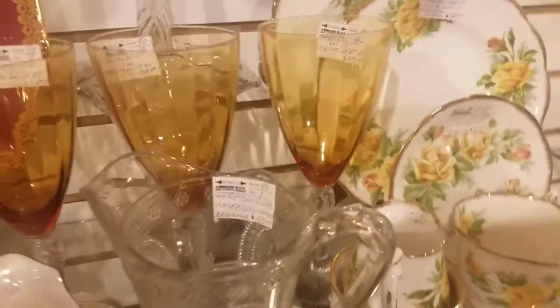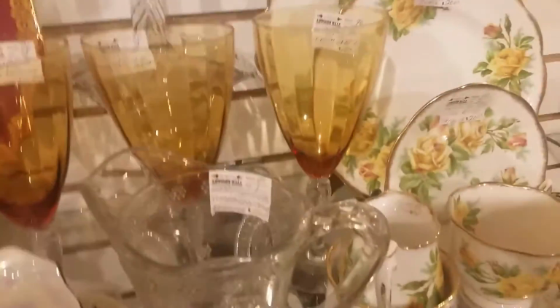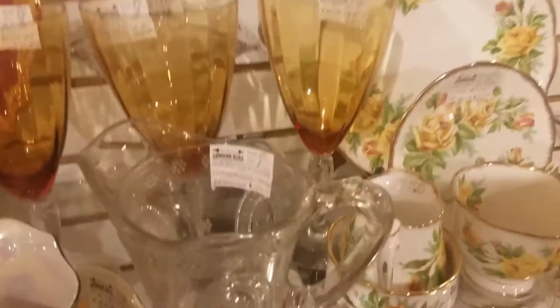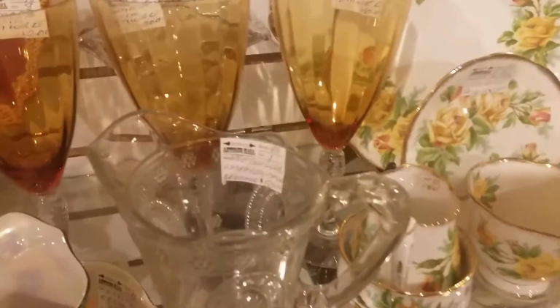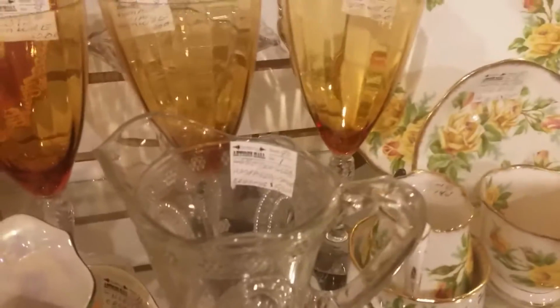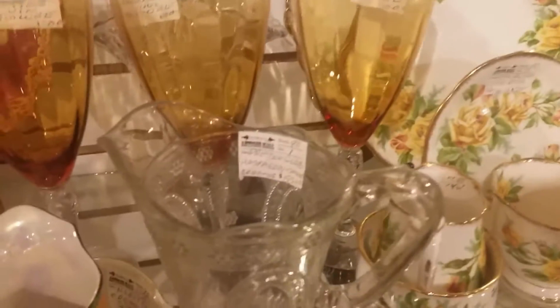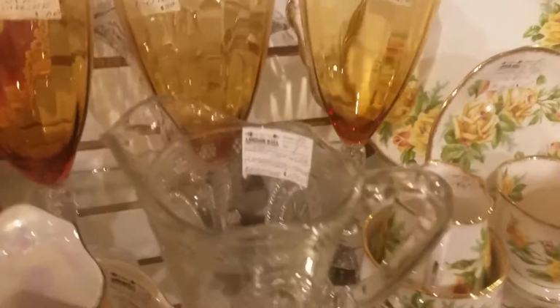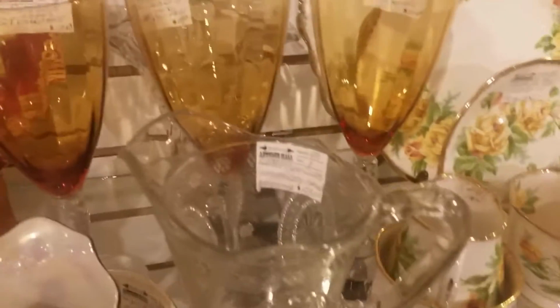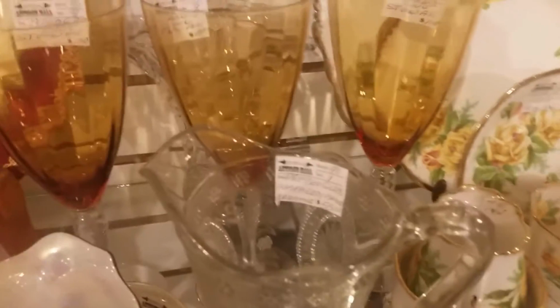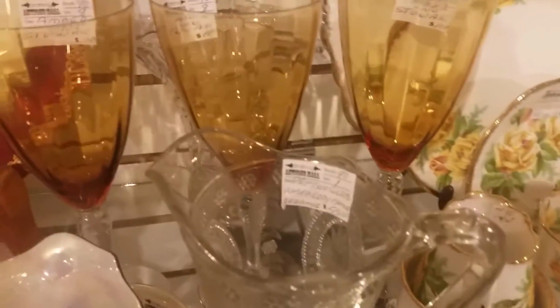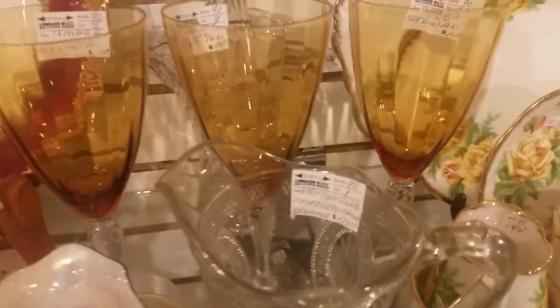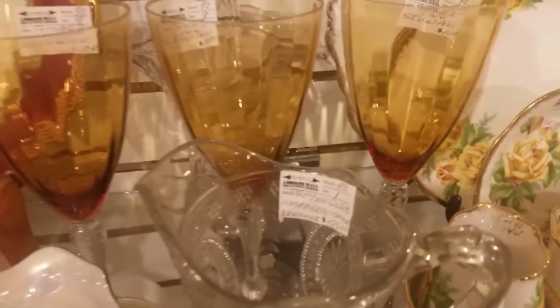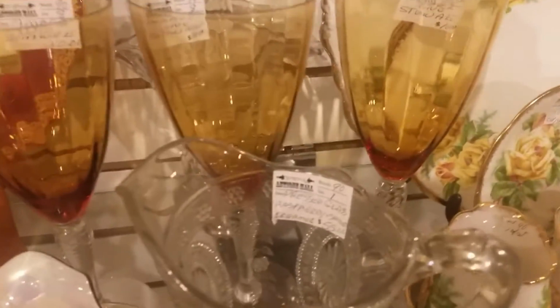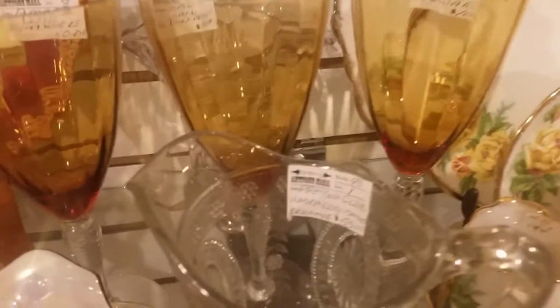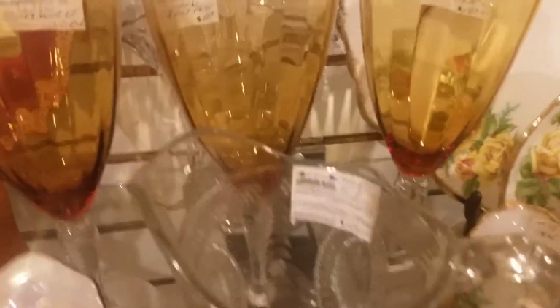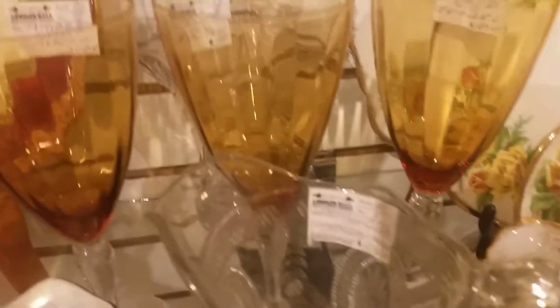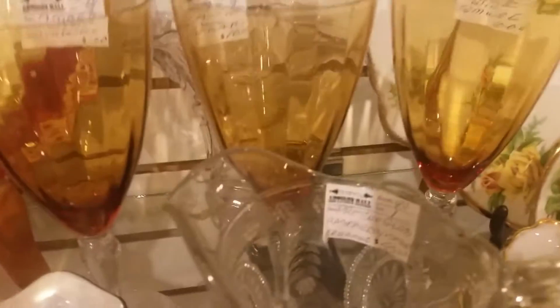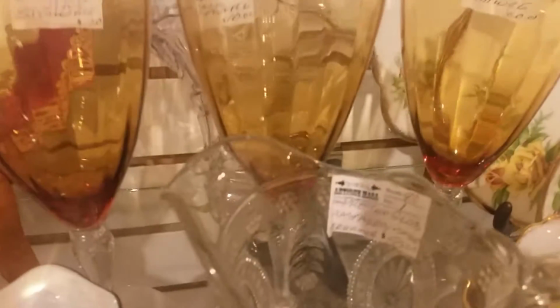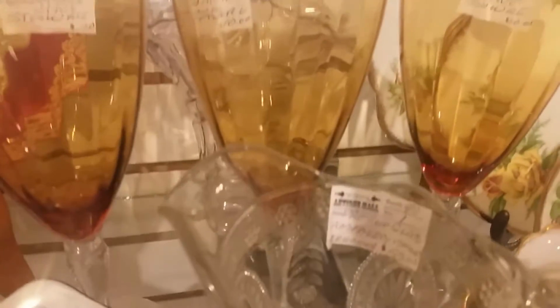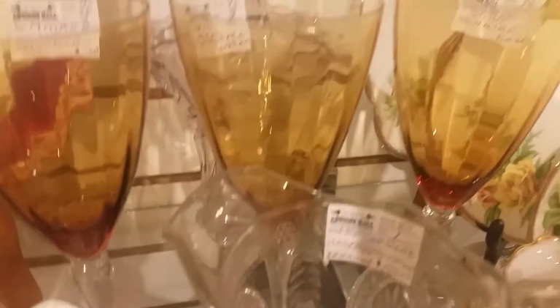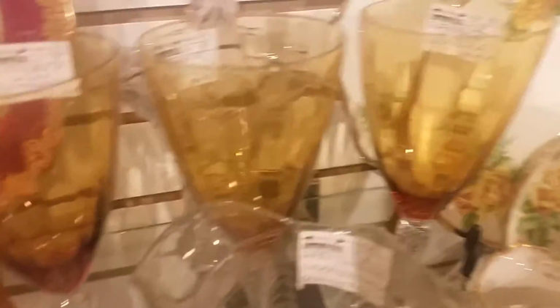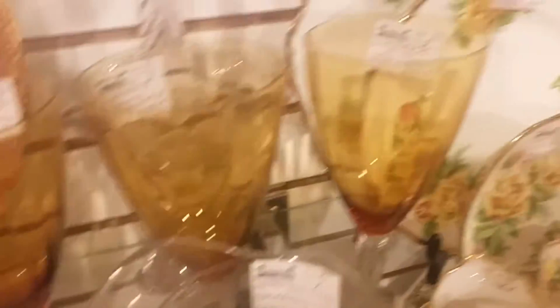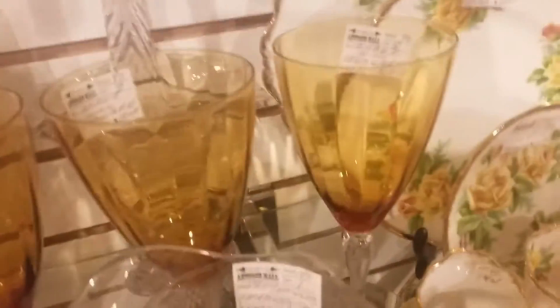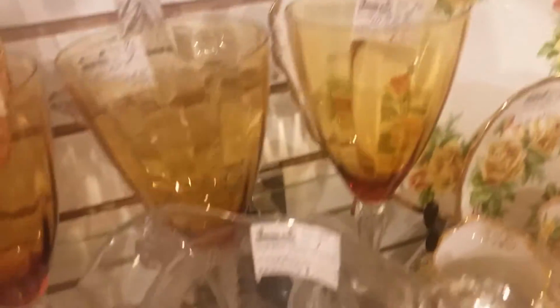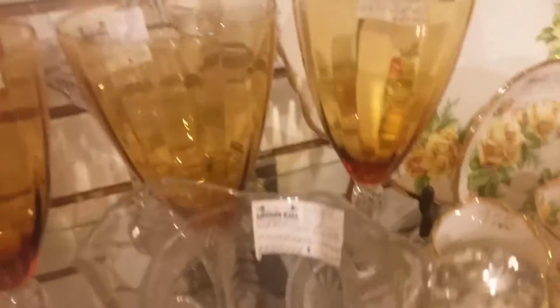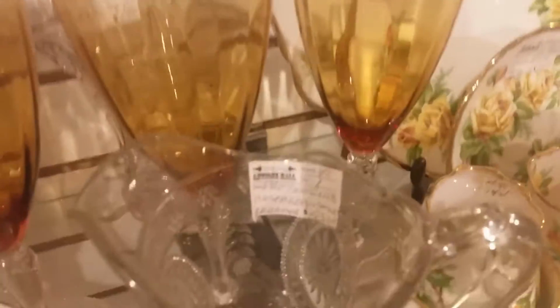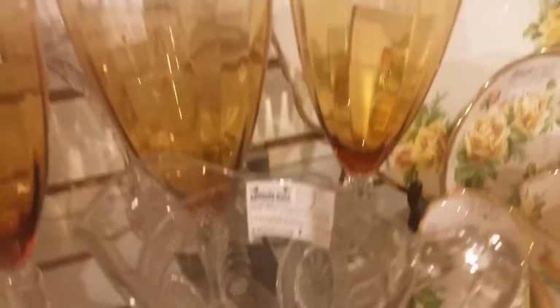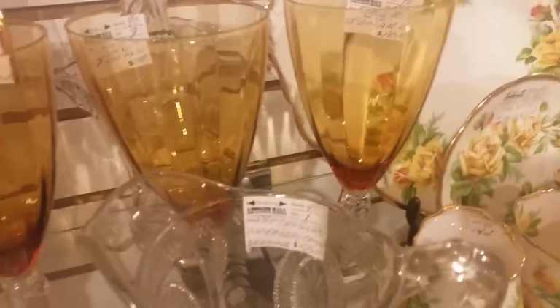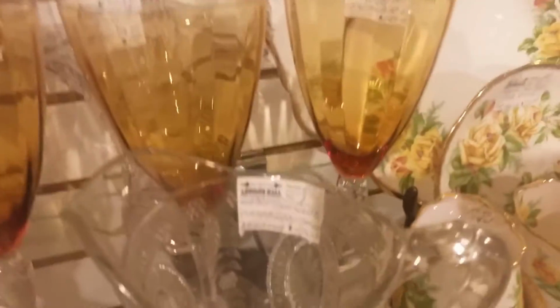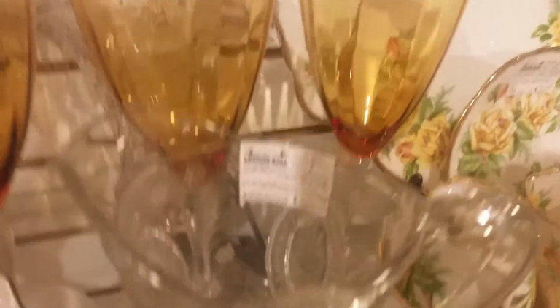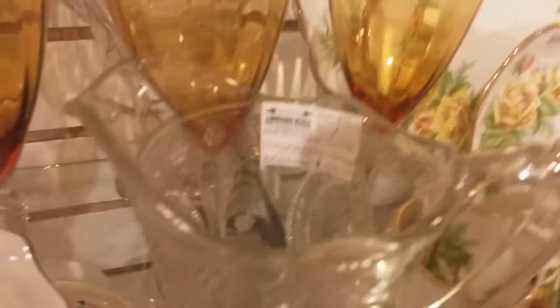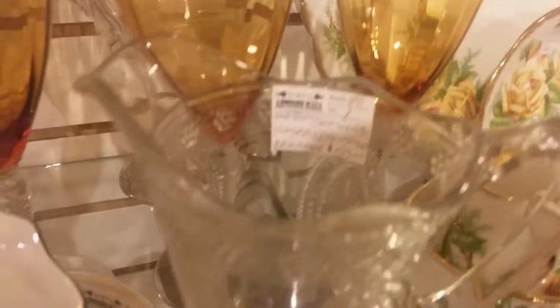Pressed Glass Raspberry Creamer — it's $55.